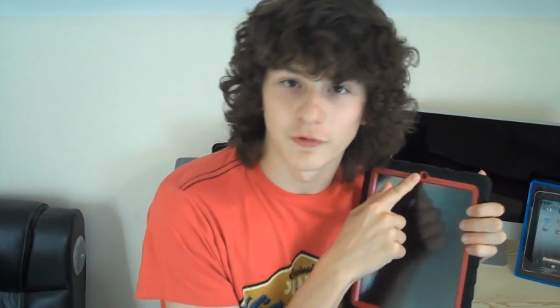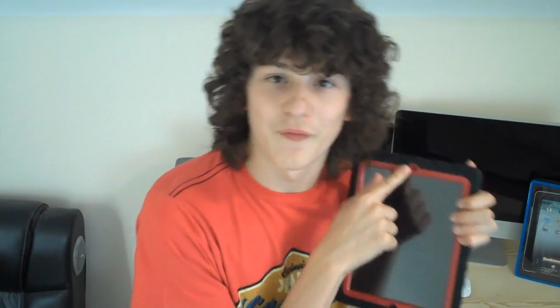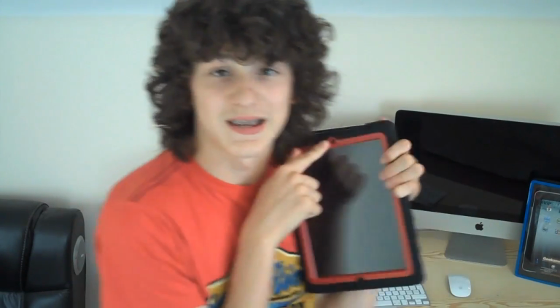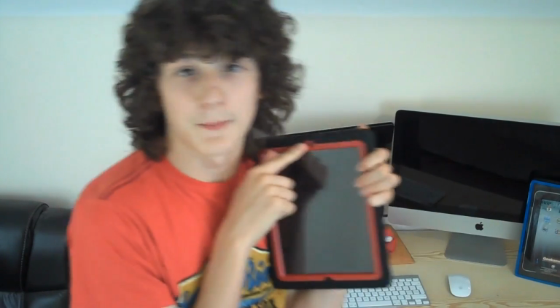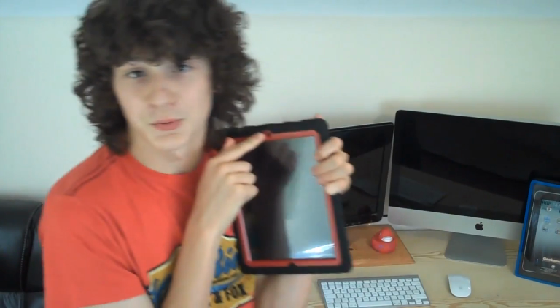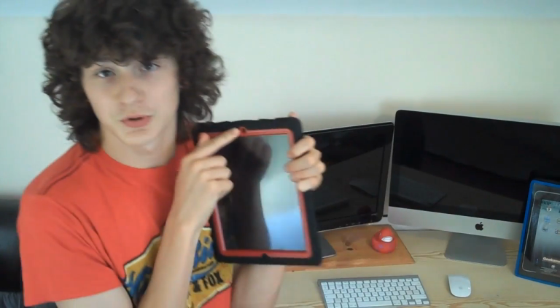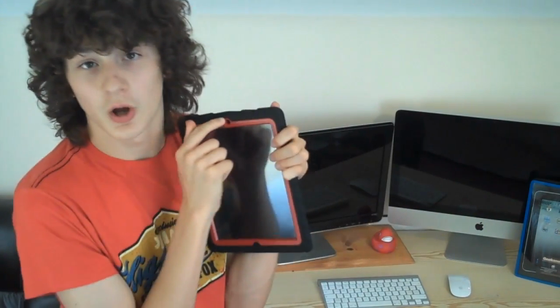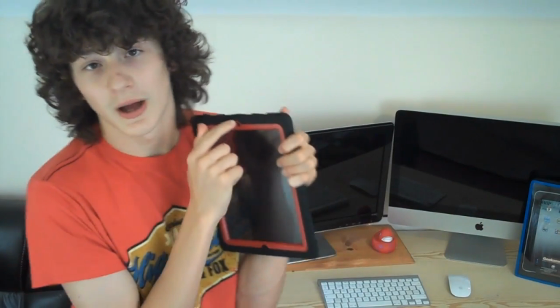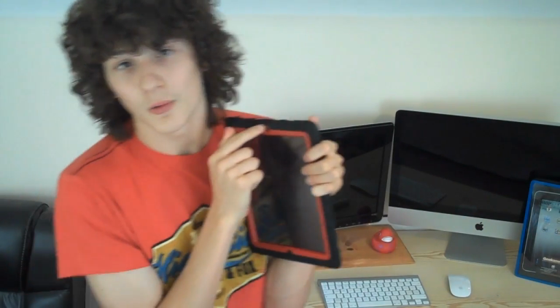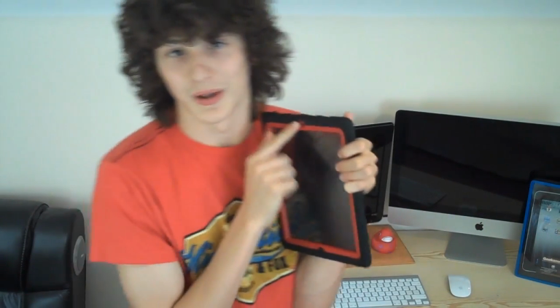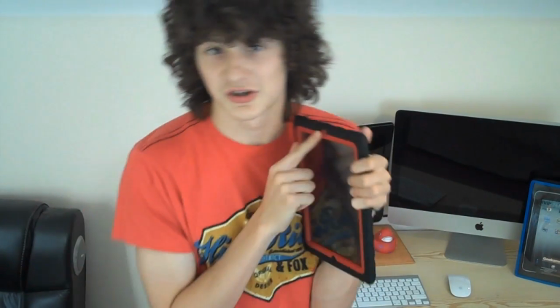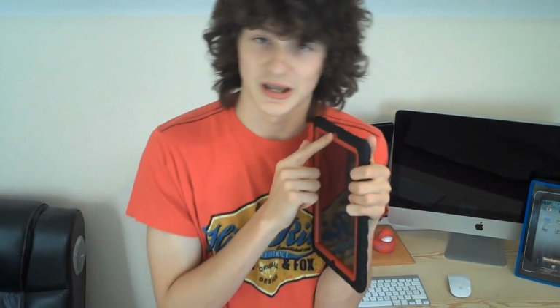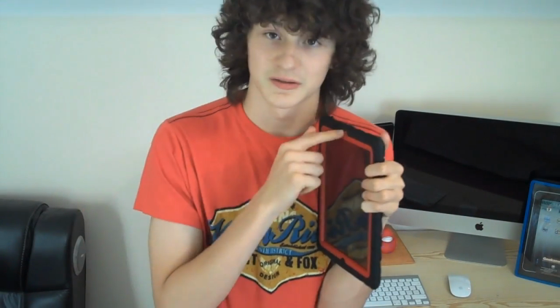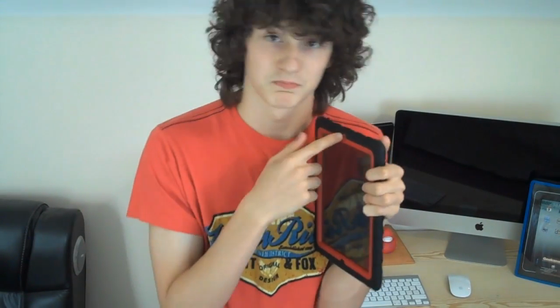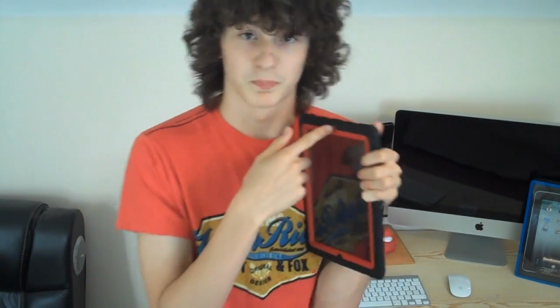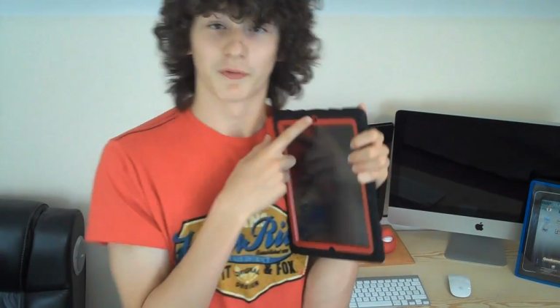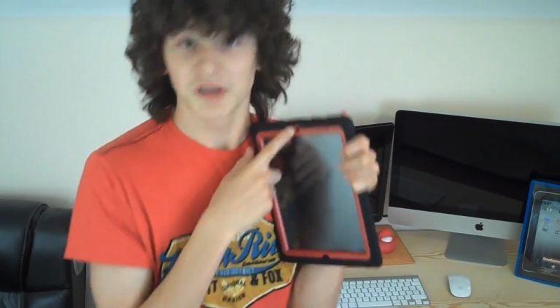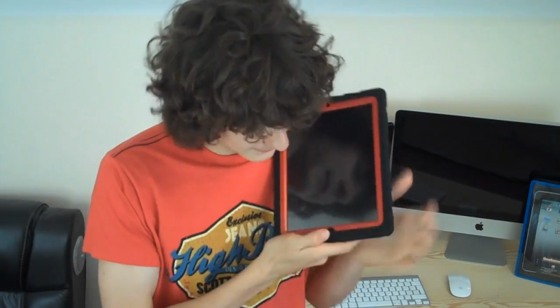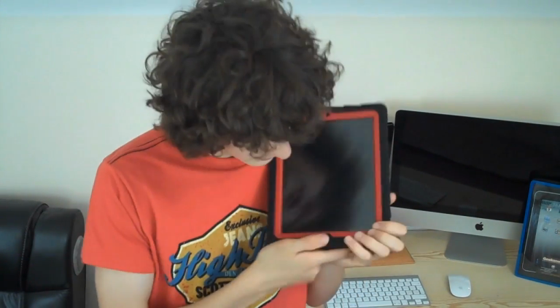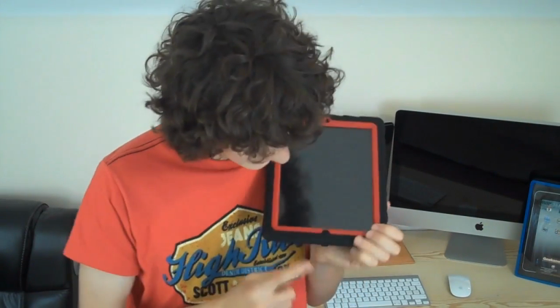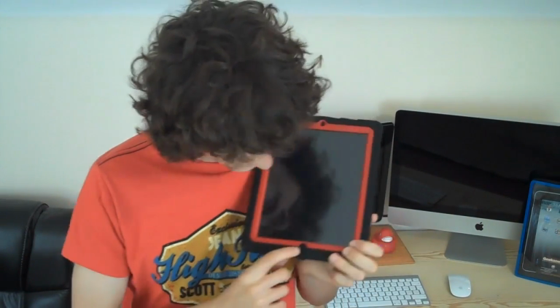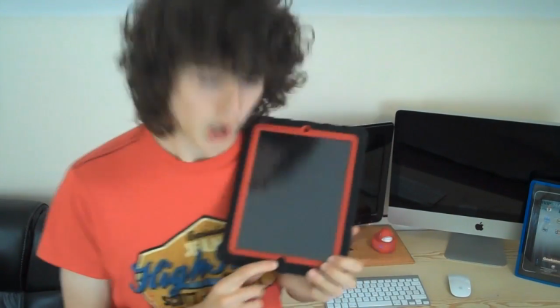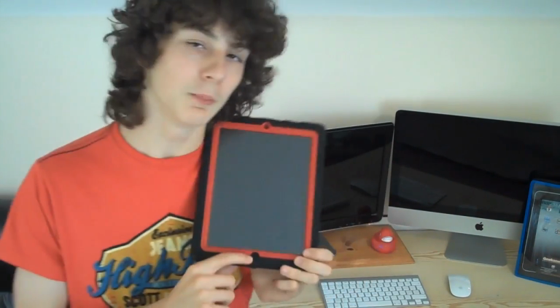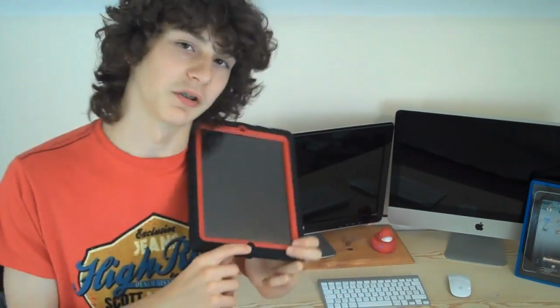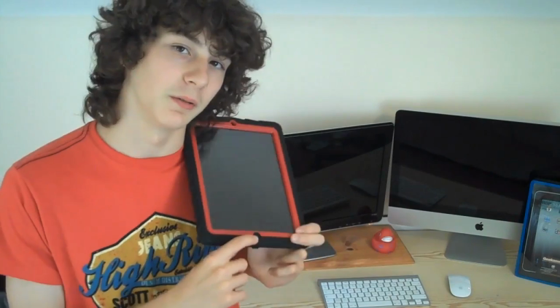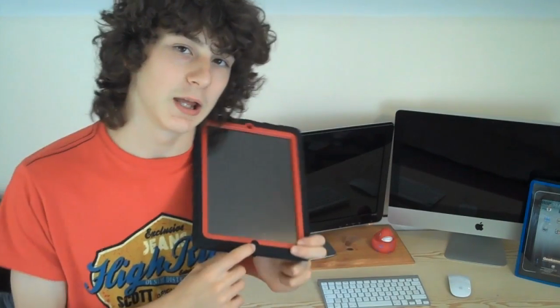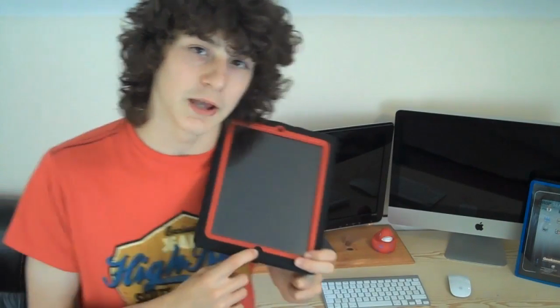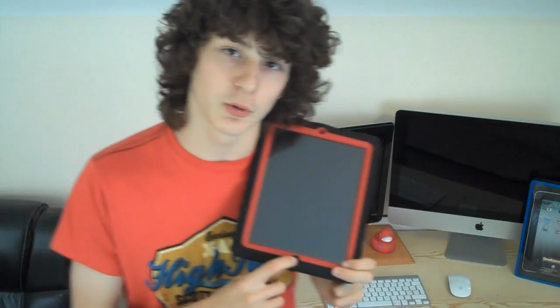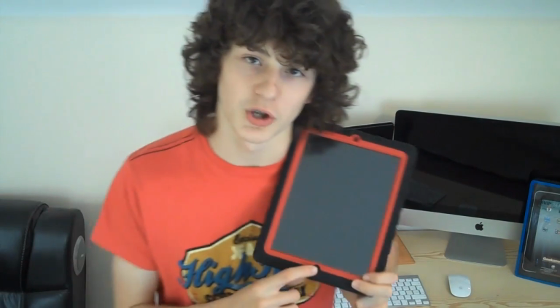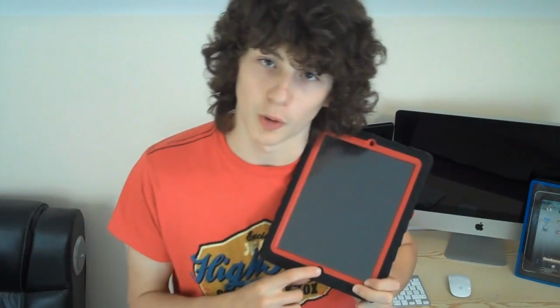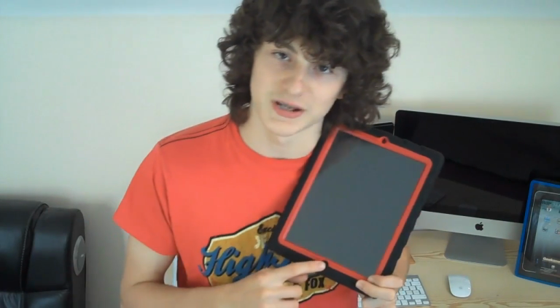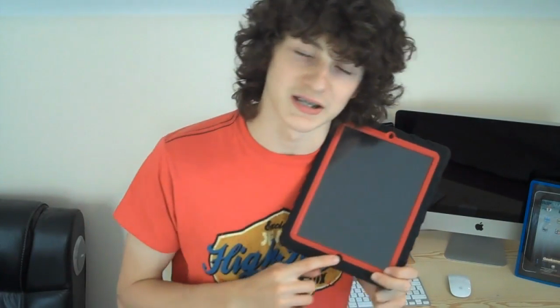The front facing camera has also got a cutout, which is perfect. And the home button has also got protected.